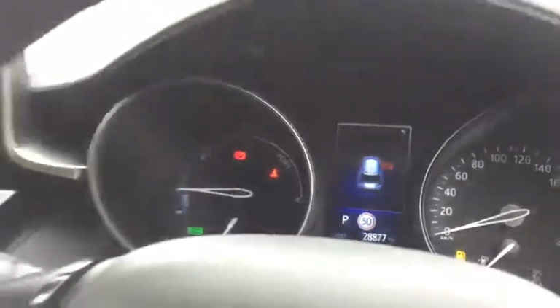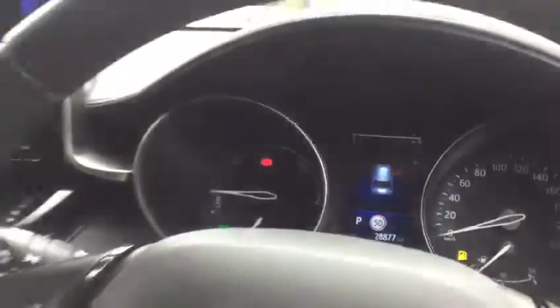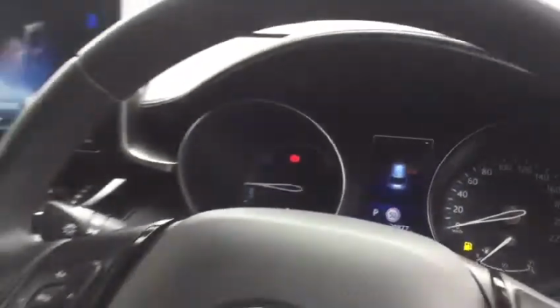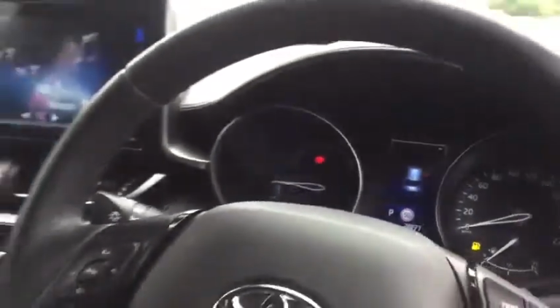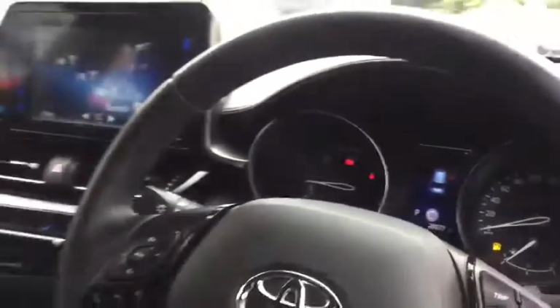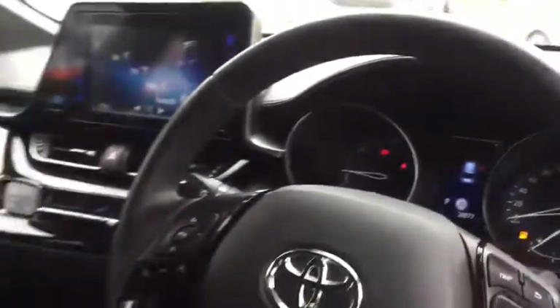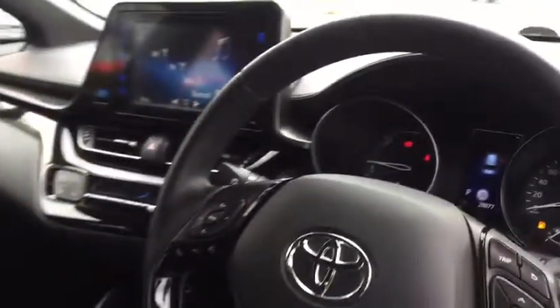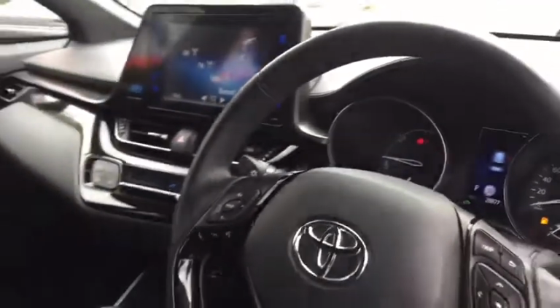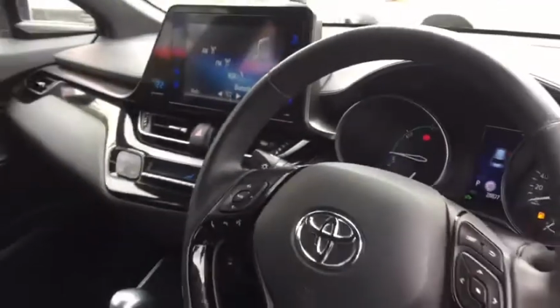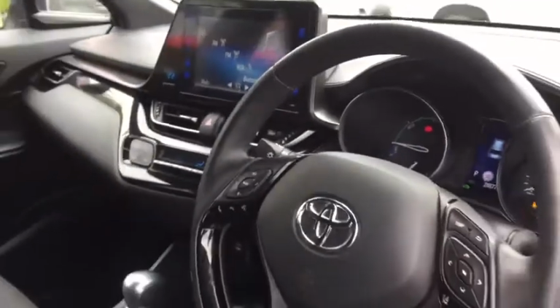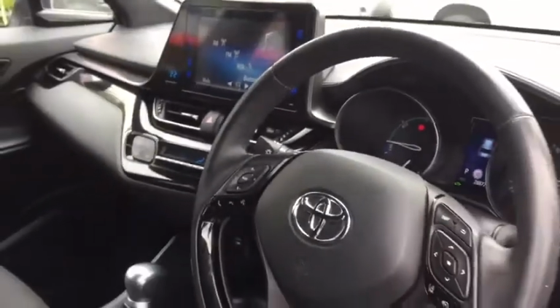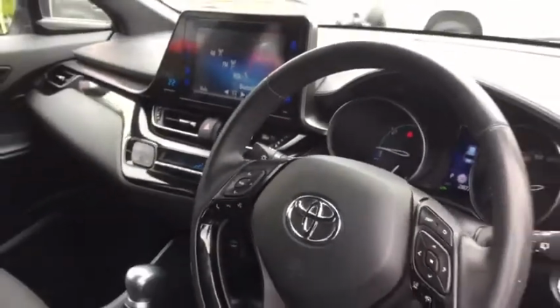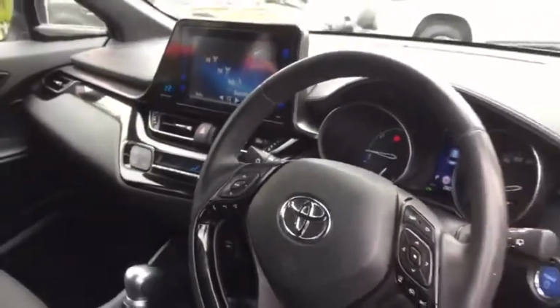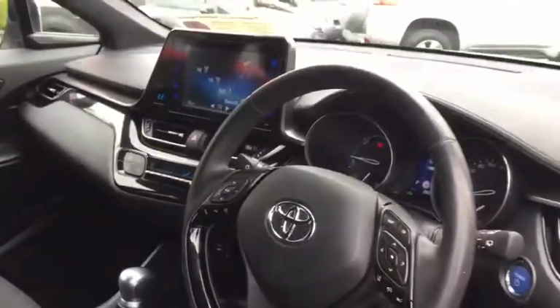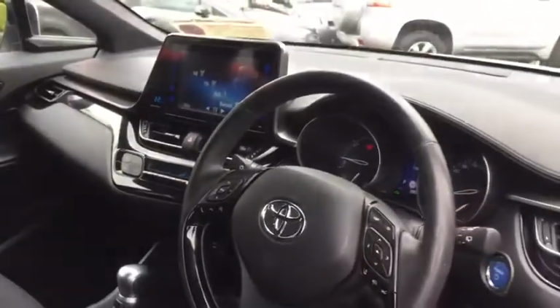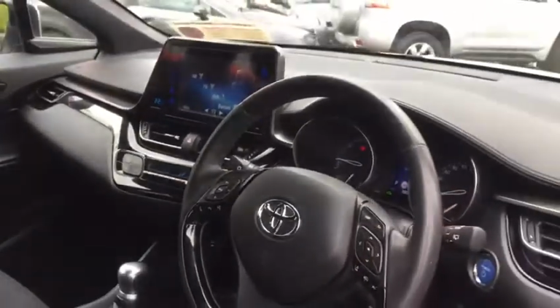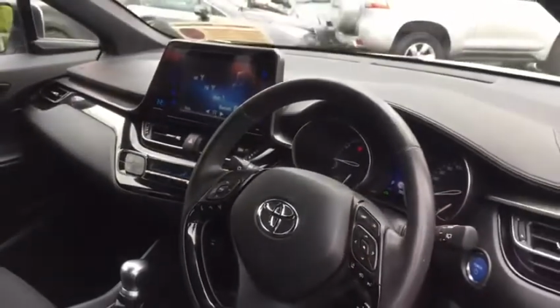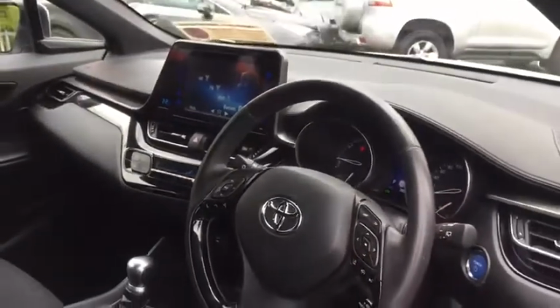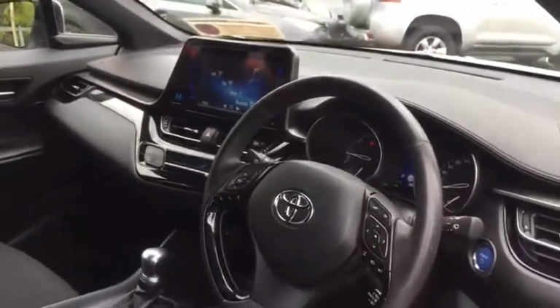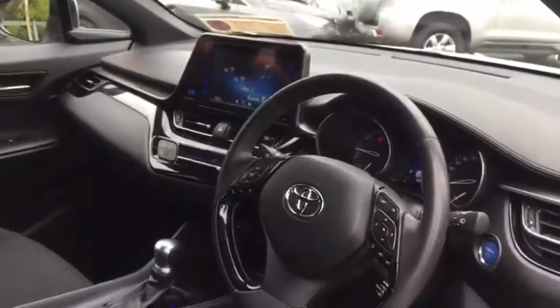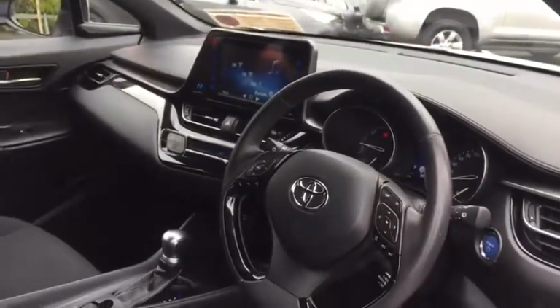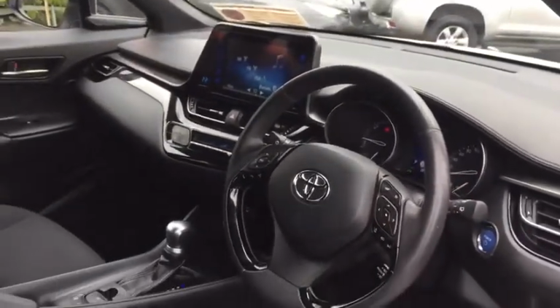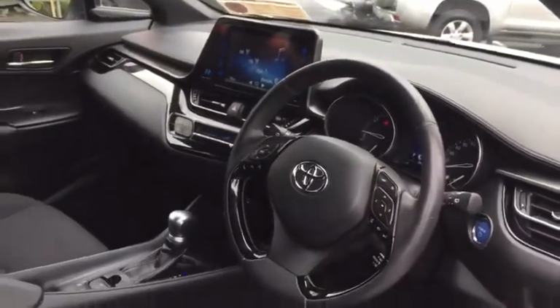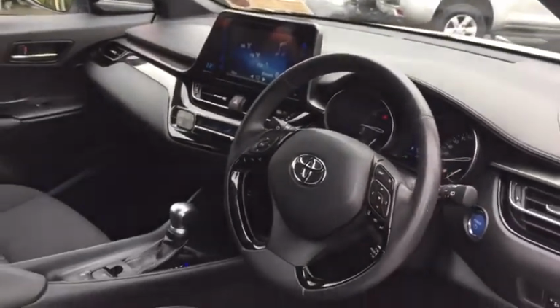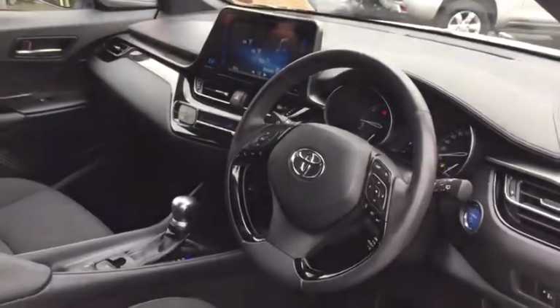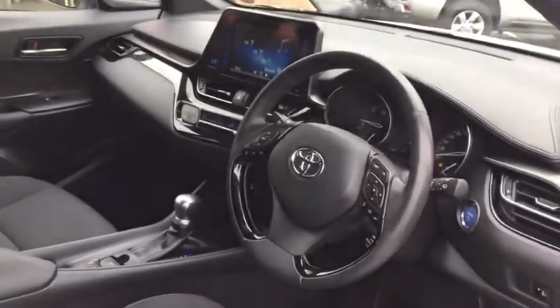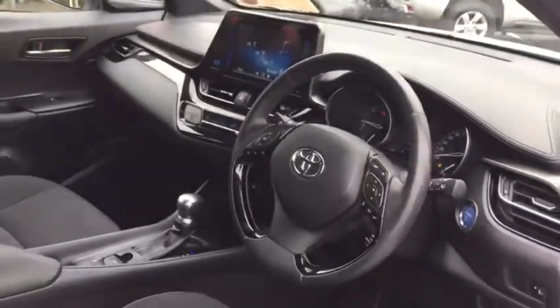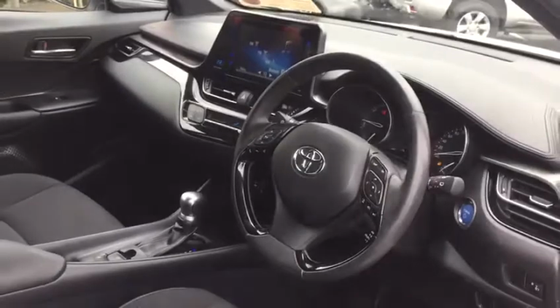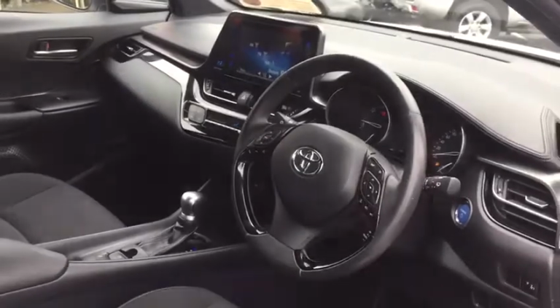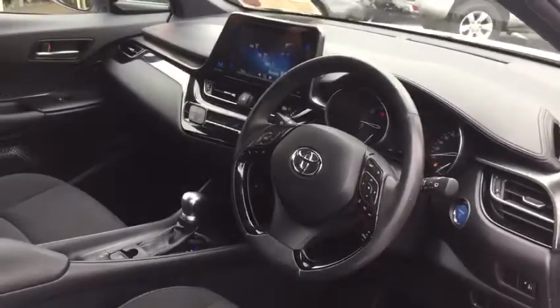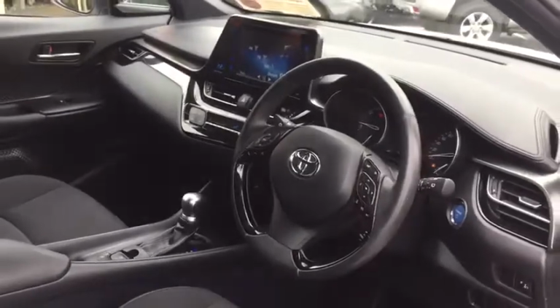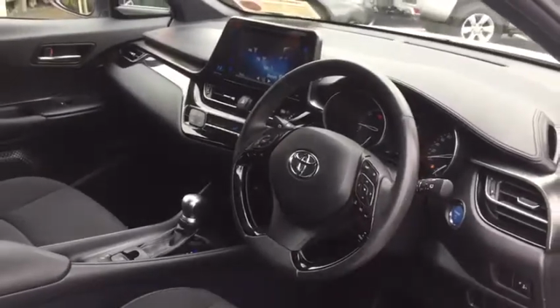If you're interested in this car give us a call at 045 256066. We've lots of finance options to suit everyone.